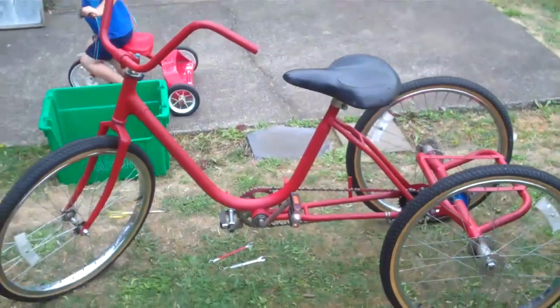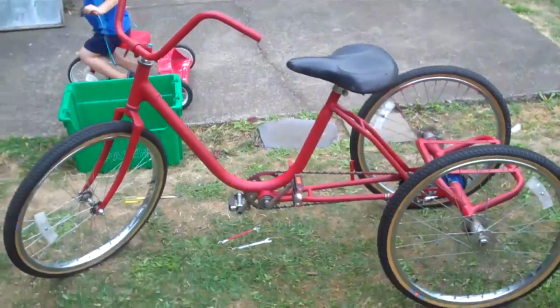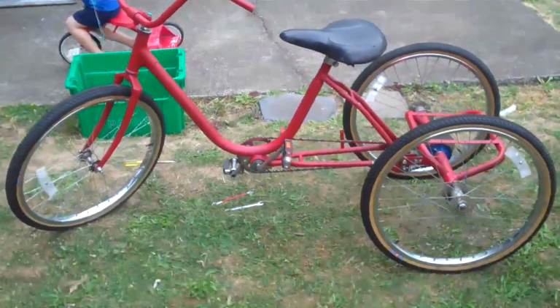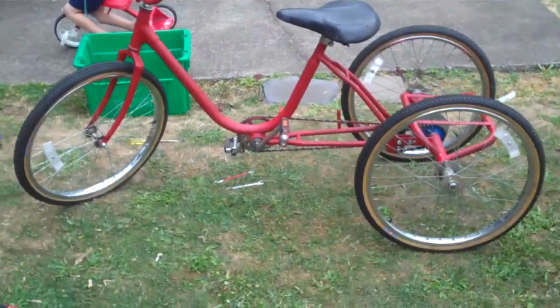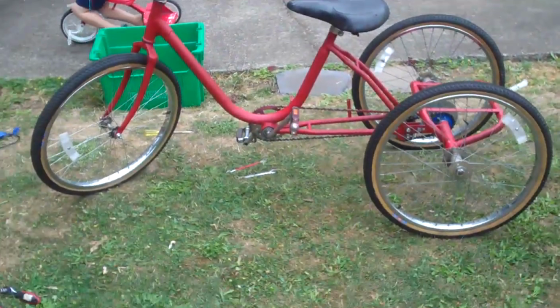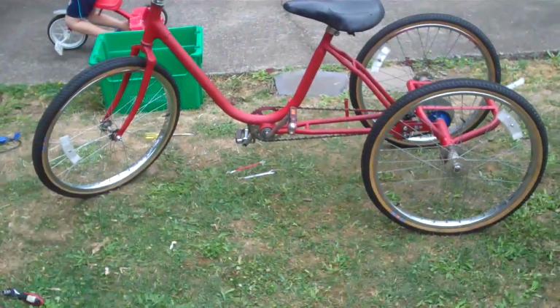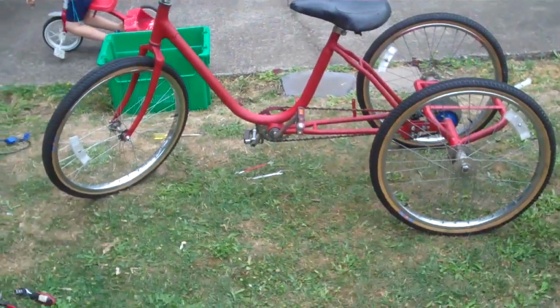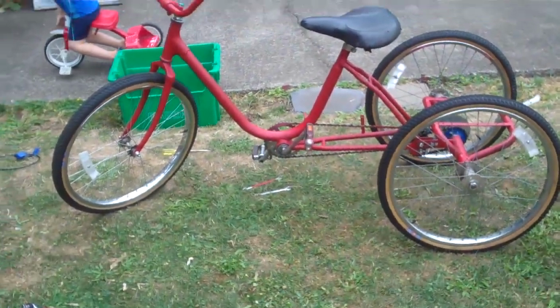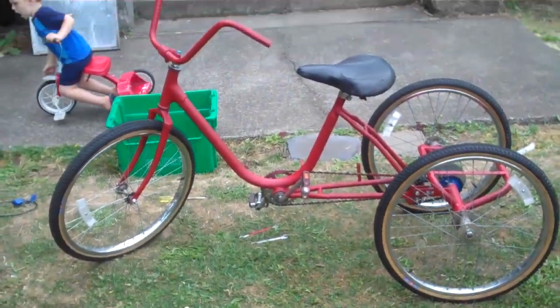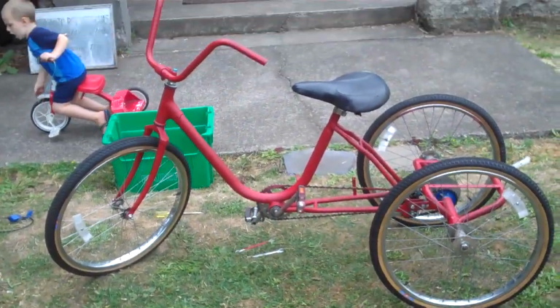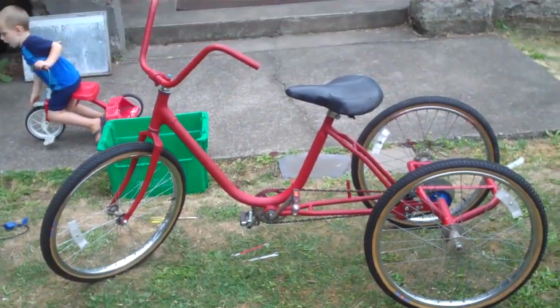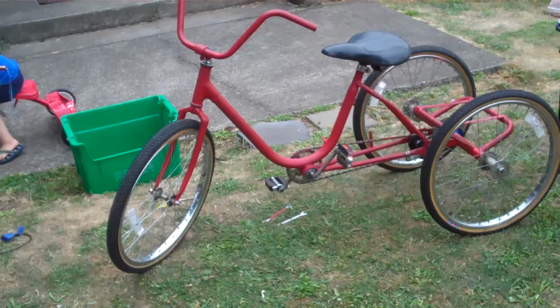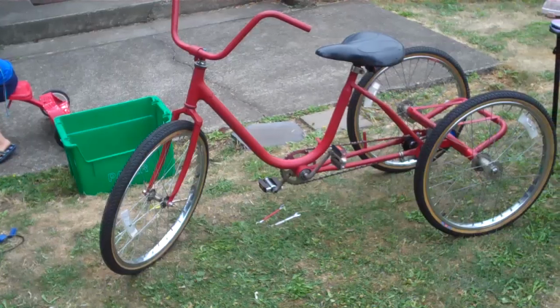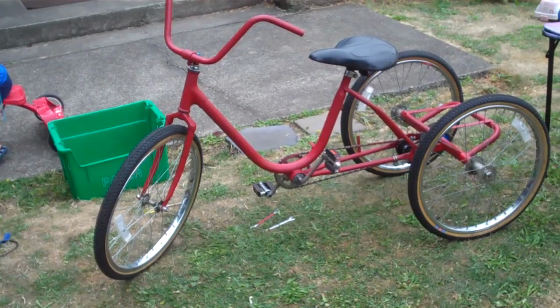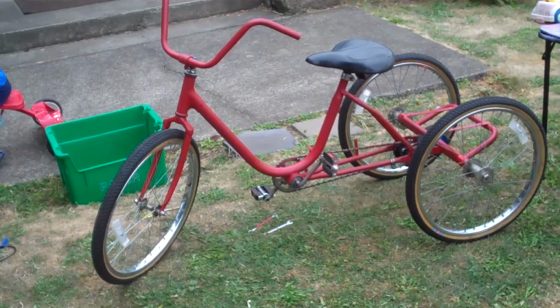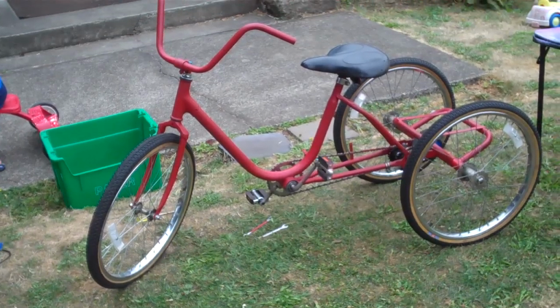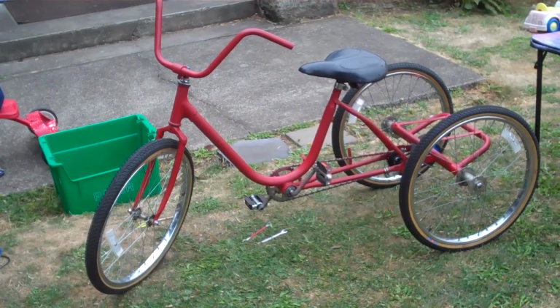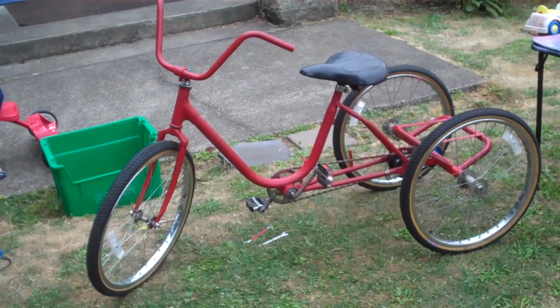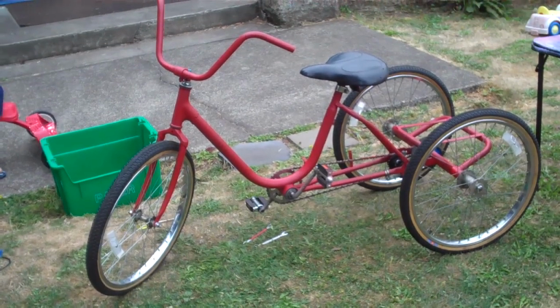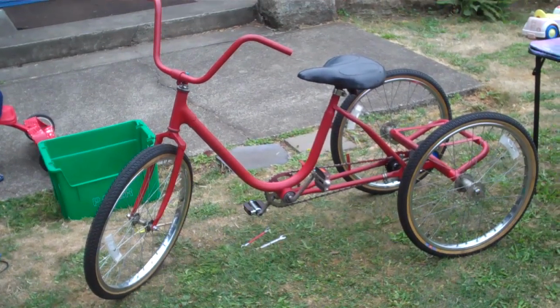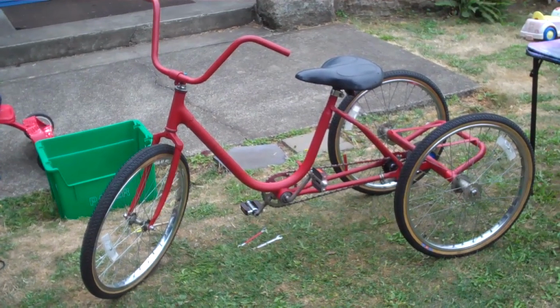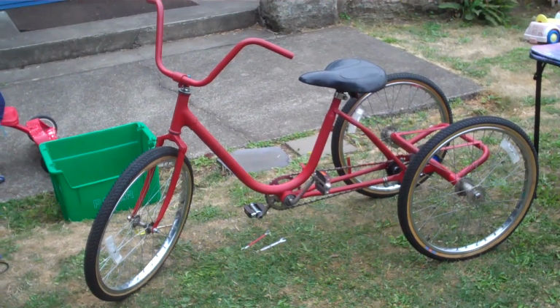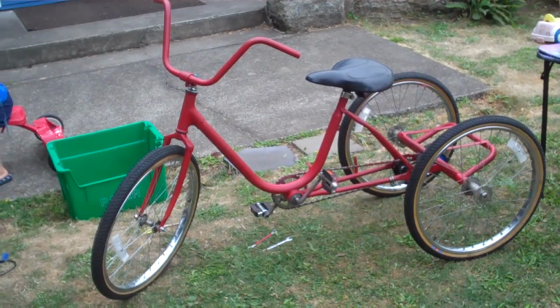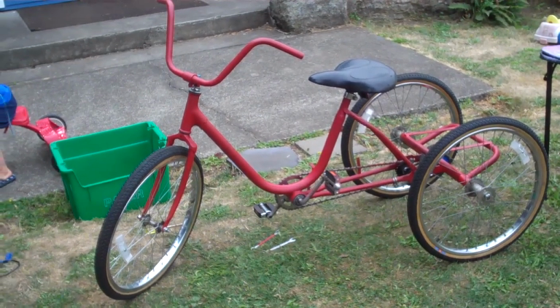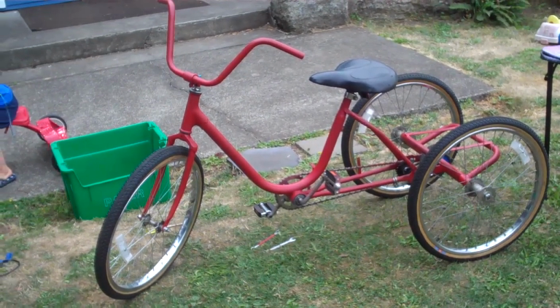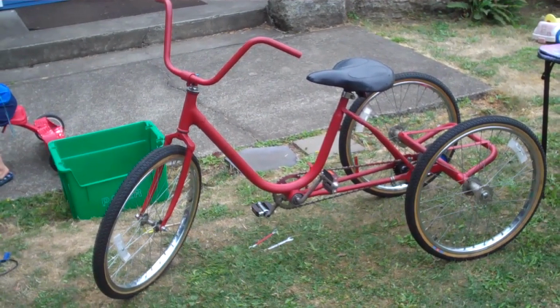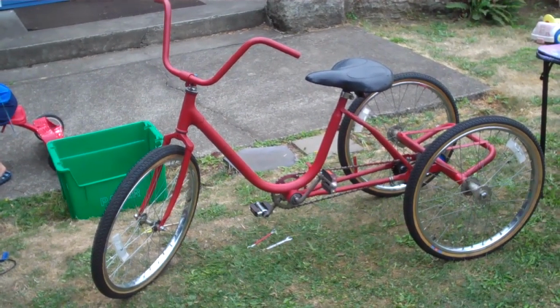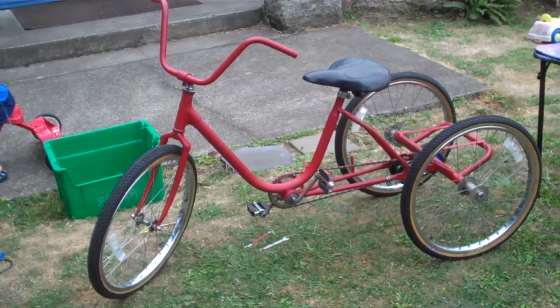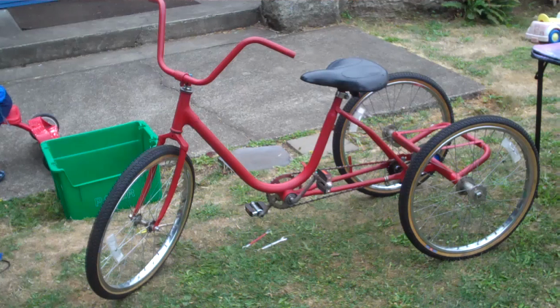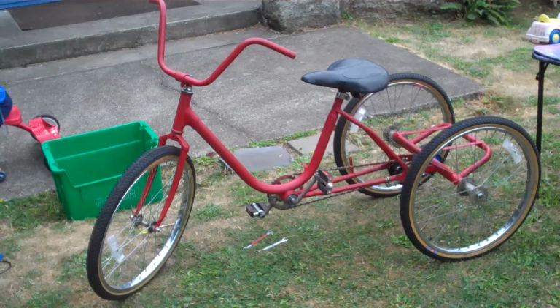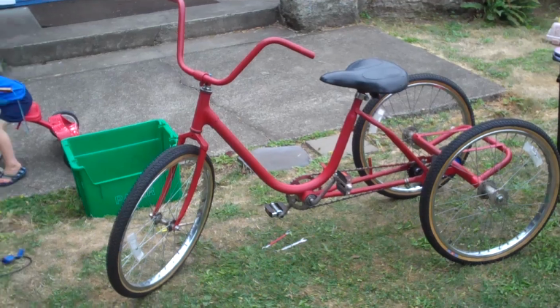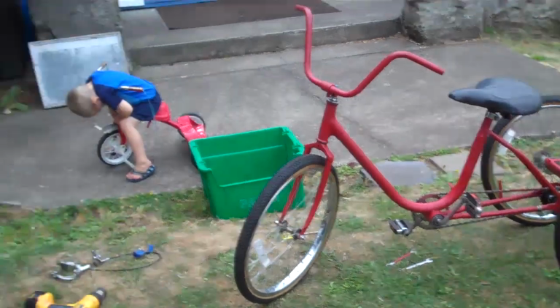It turned out pretty awesome. It's getting pretty exciting.